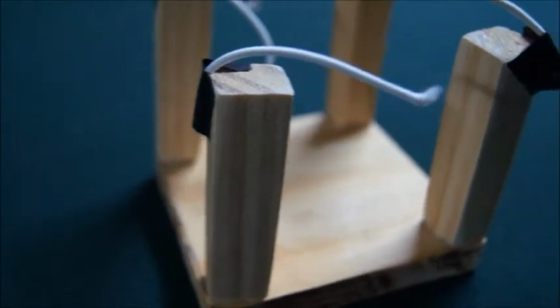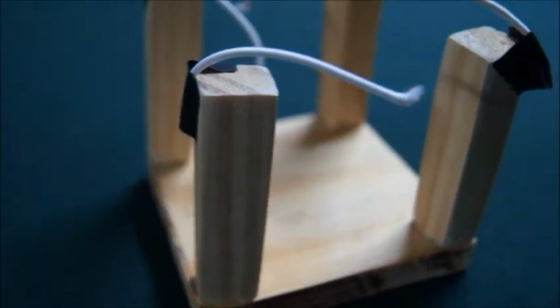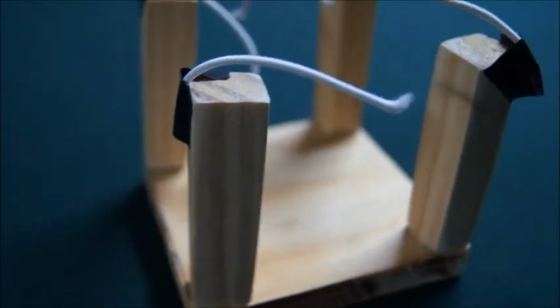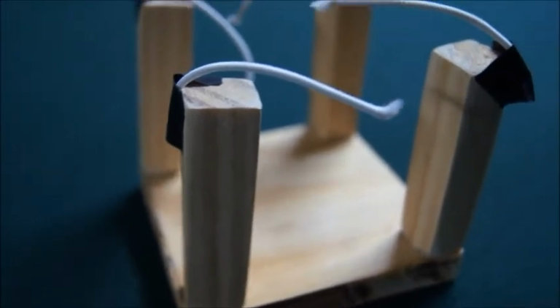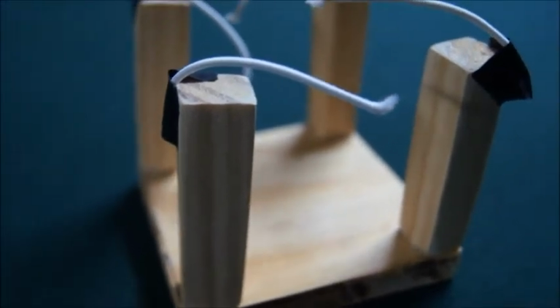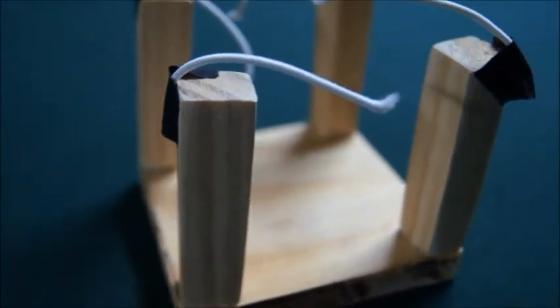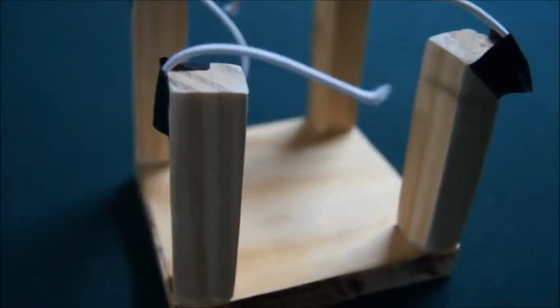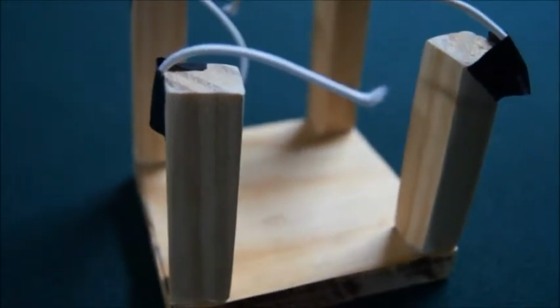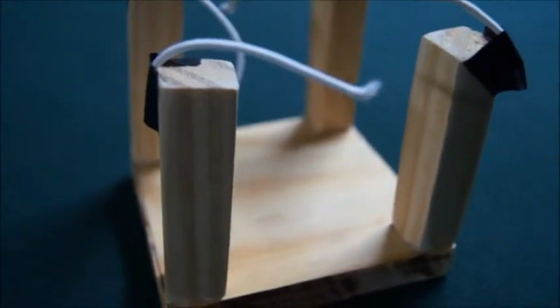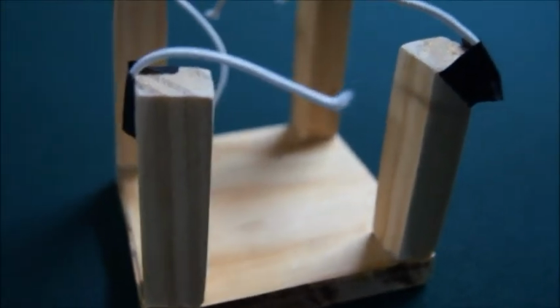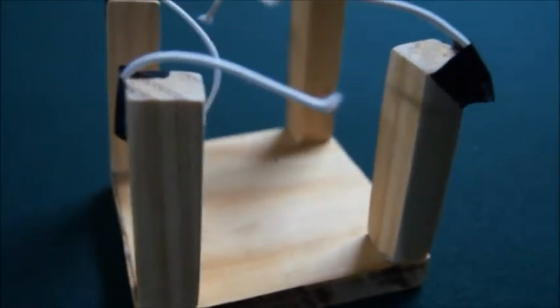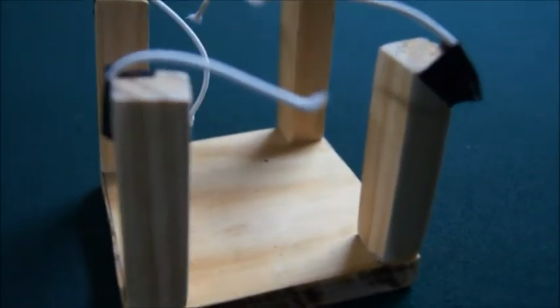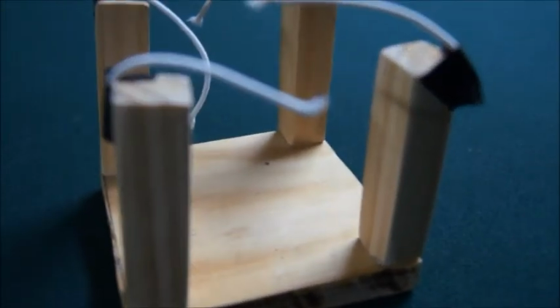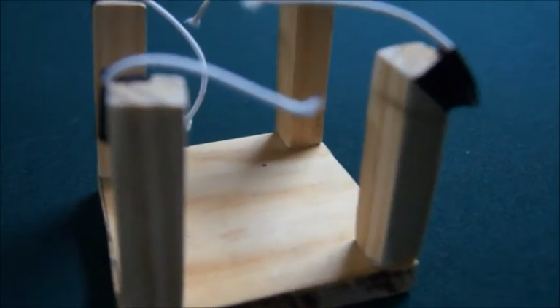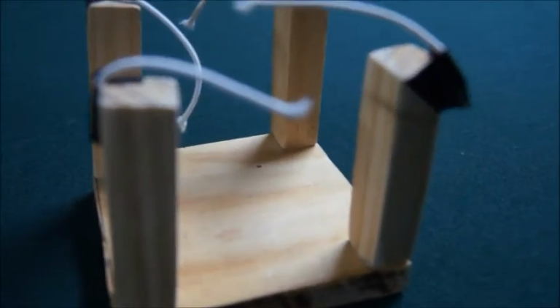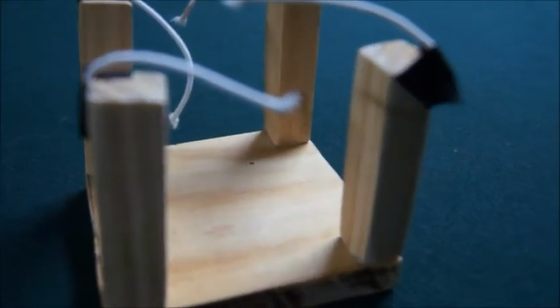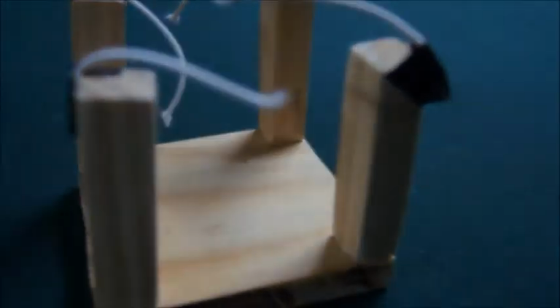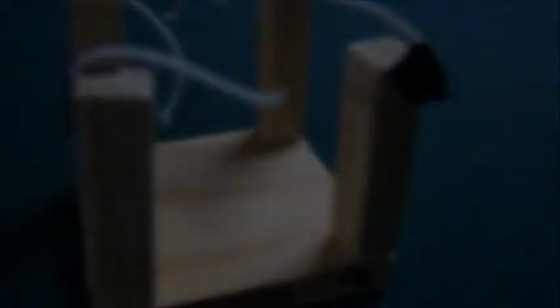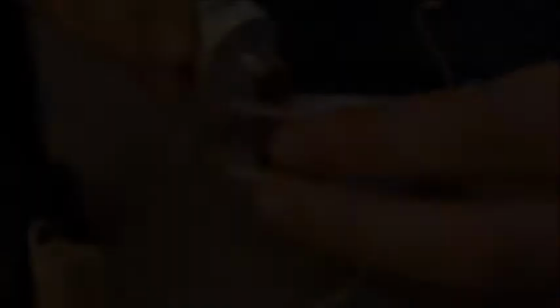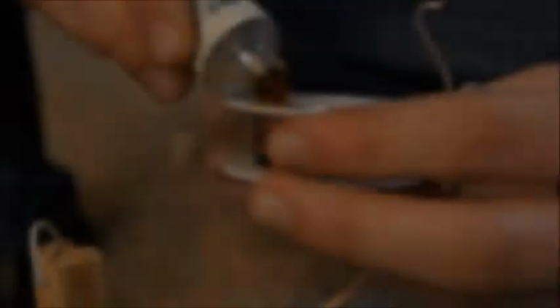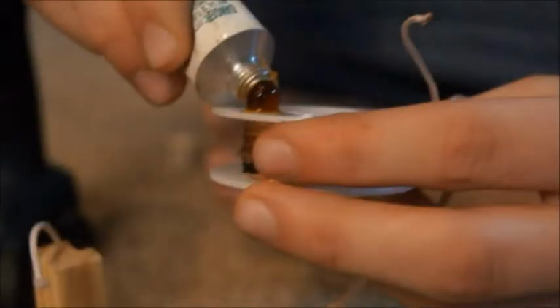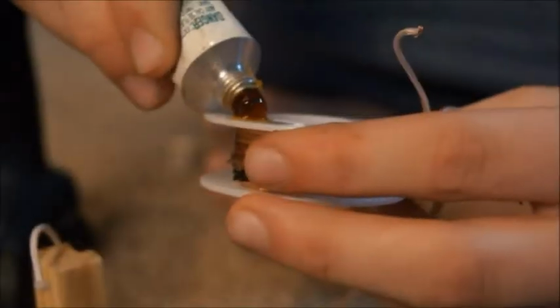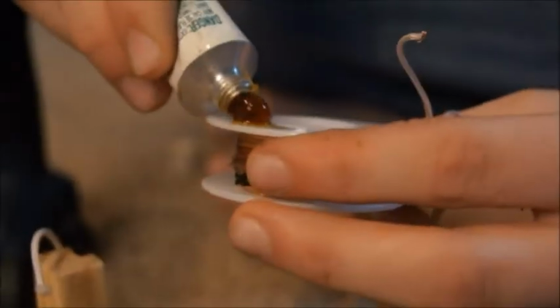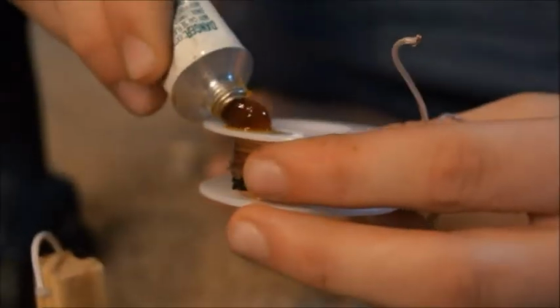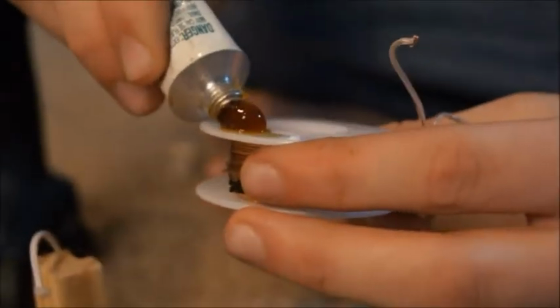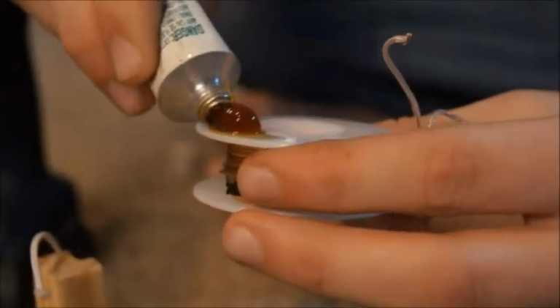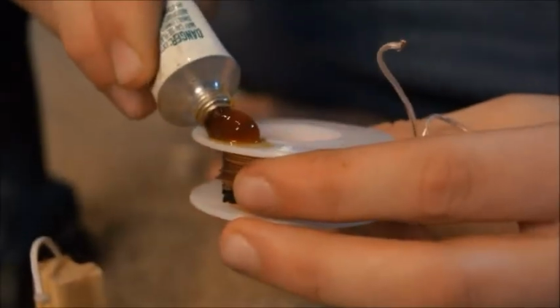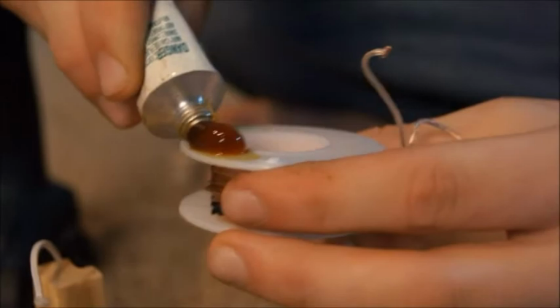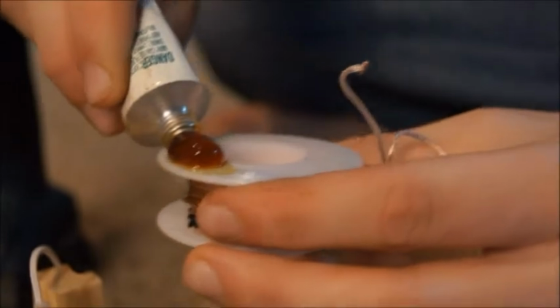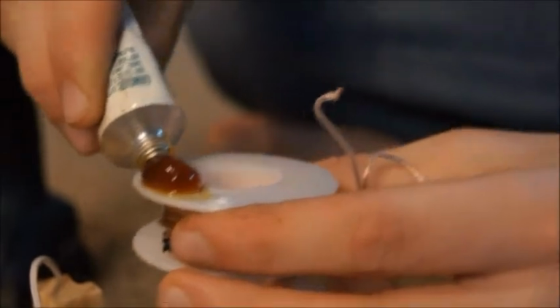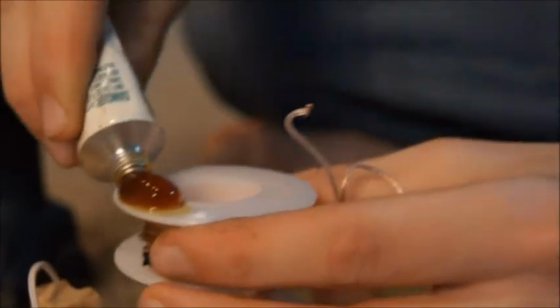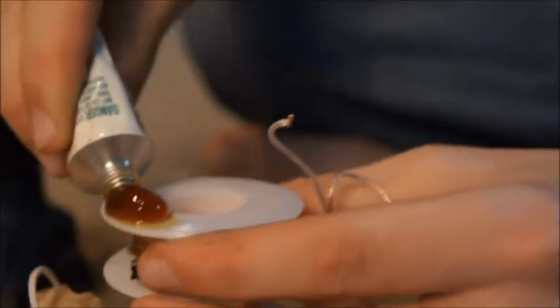Now that we have the base all together, all we need to do is add glue to the coil and the base, and put them together.